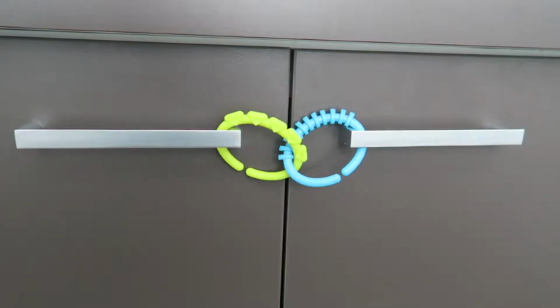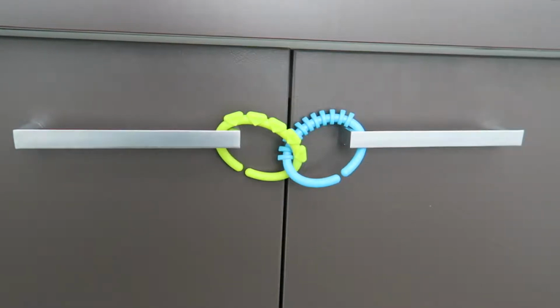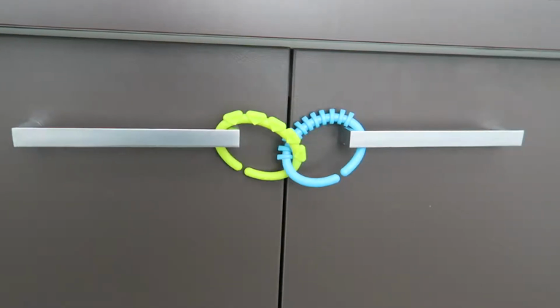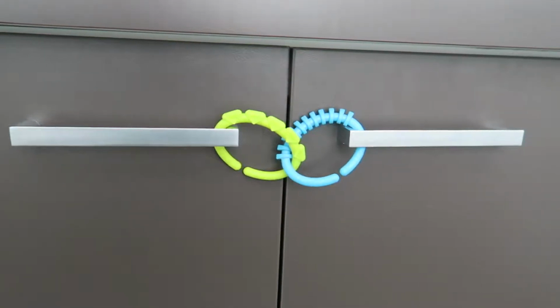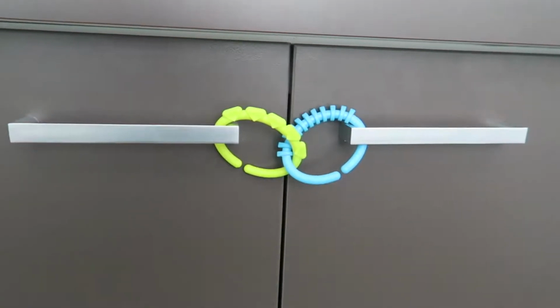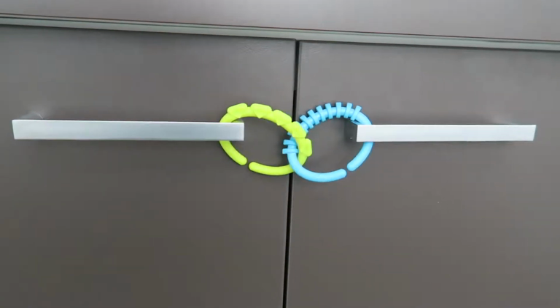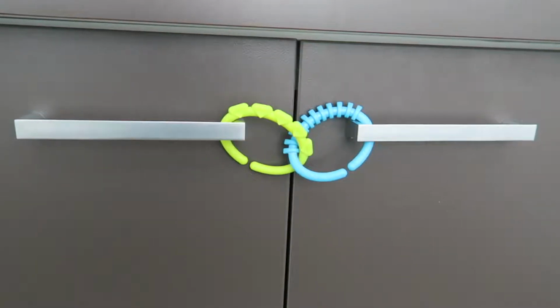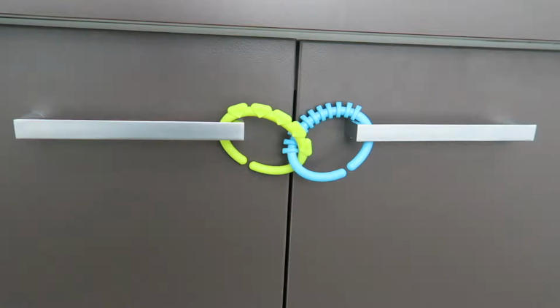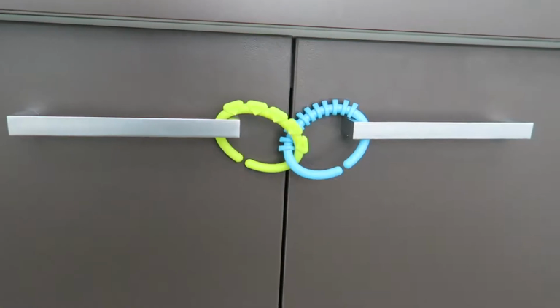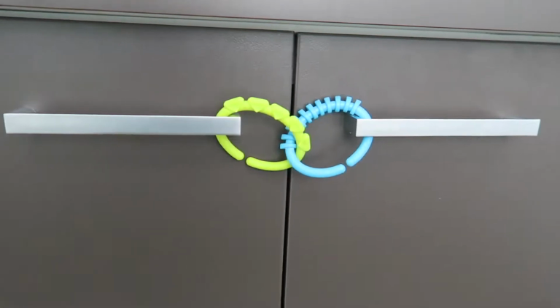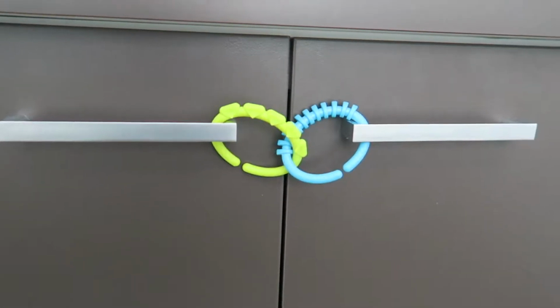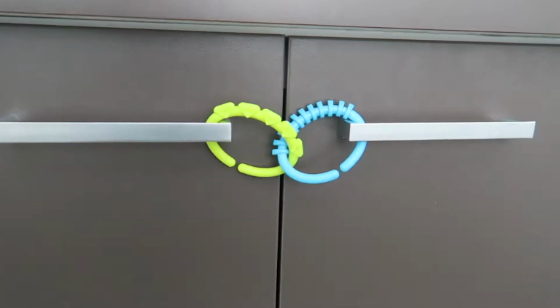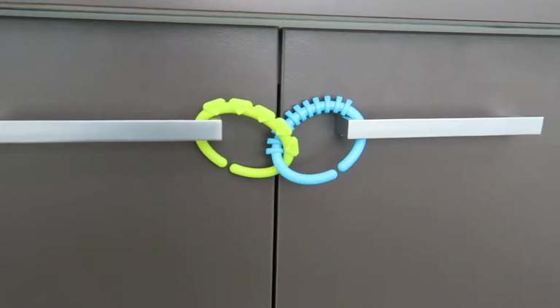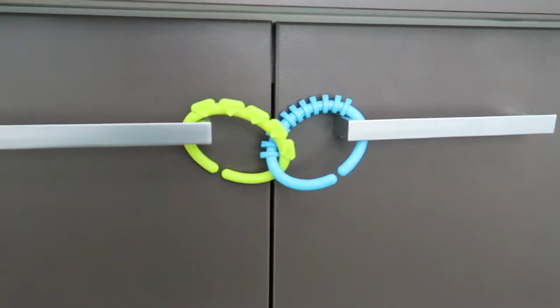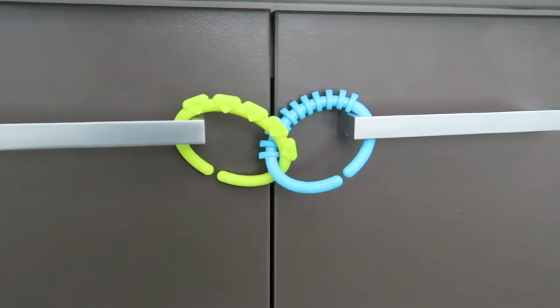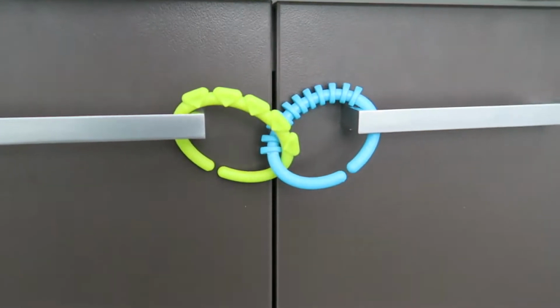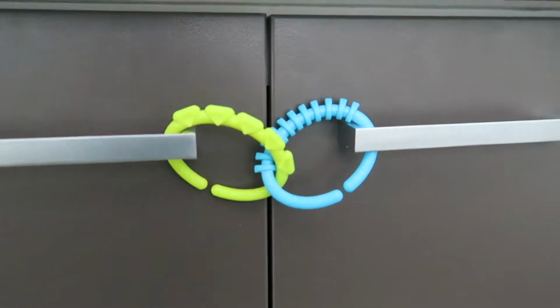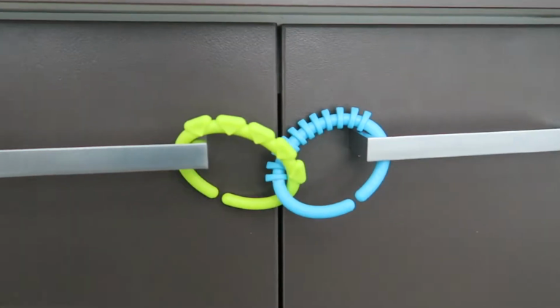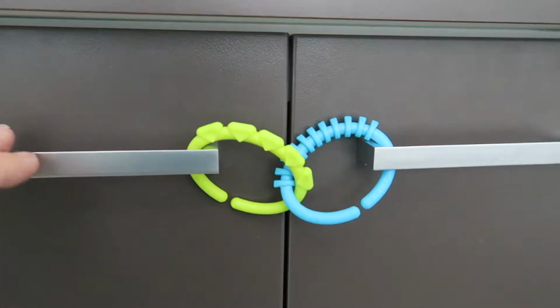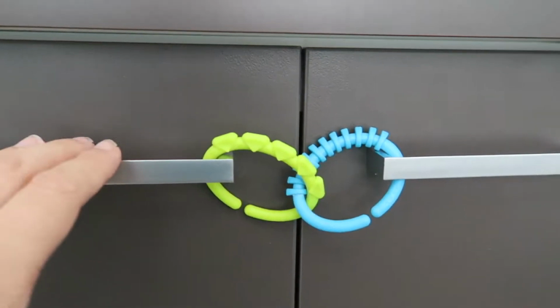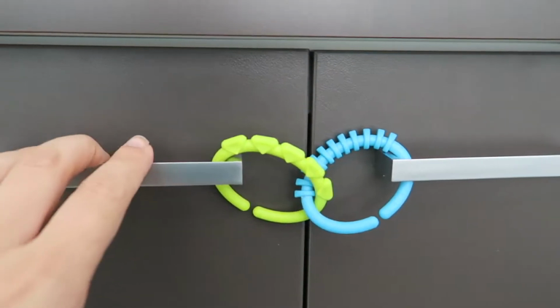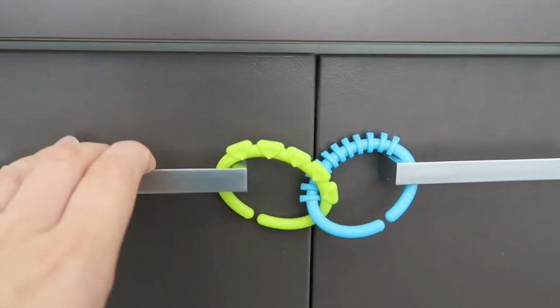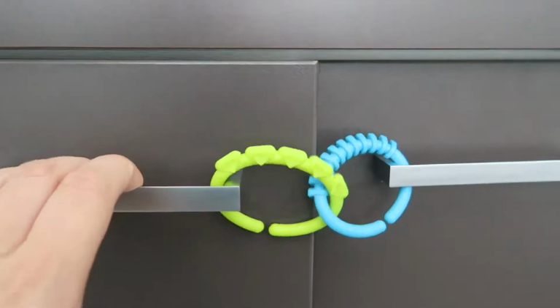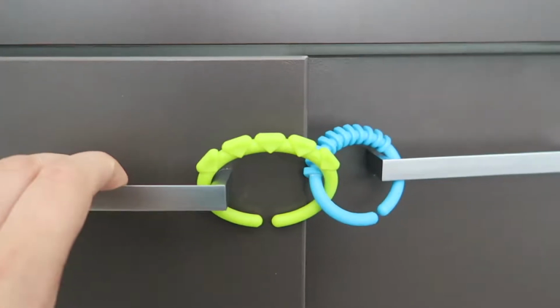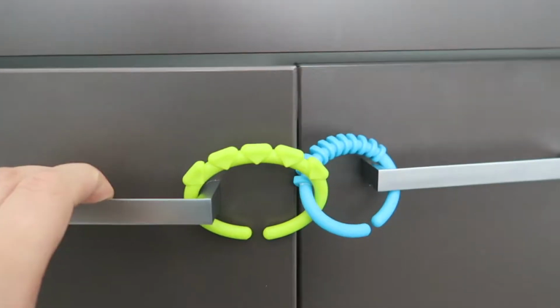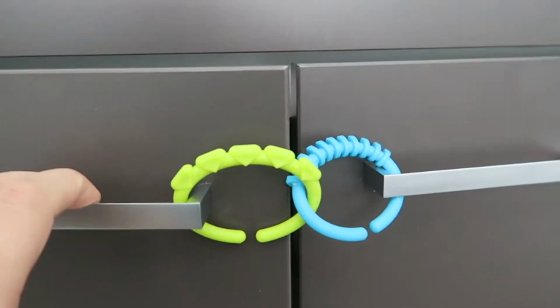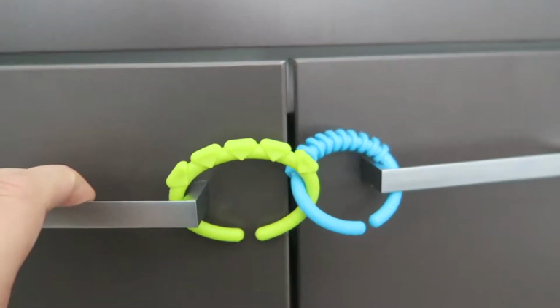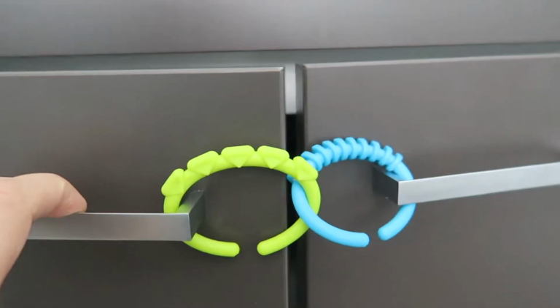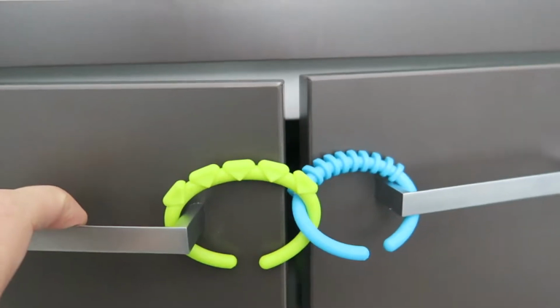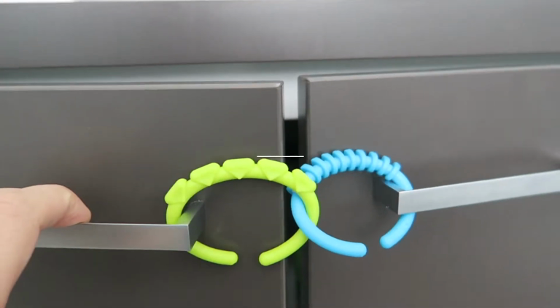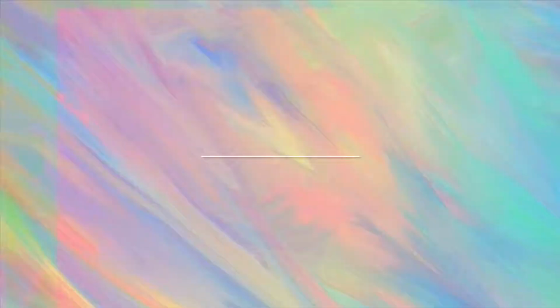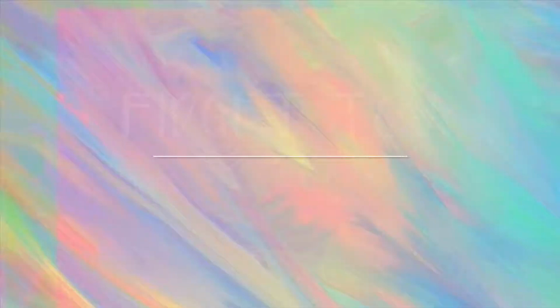The fourth hack is a baby proofing strategy. By using the links and attaching them to the two covered handles, it just stops the baby from fully opening the doors, as you can see here.